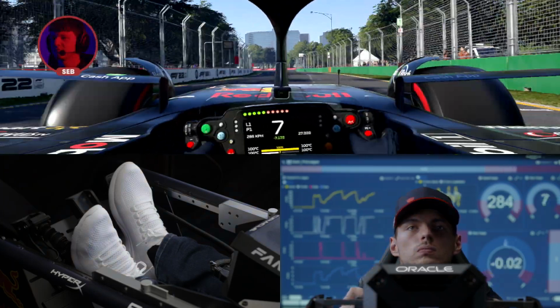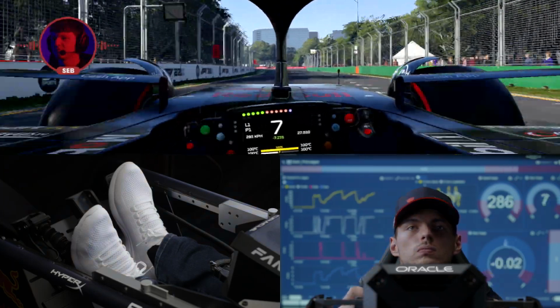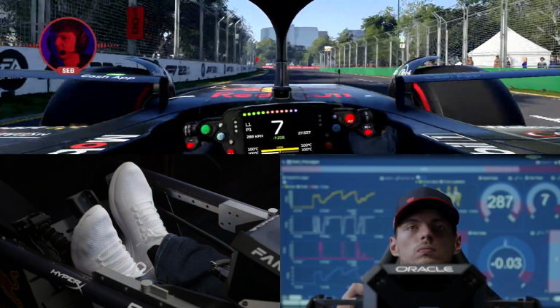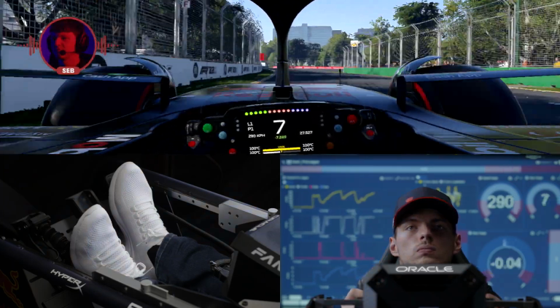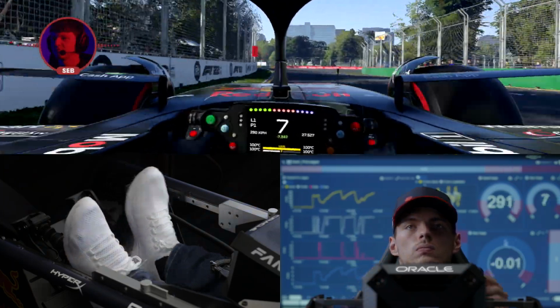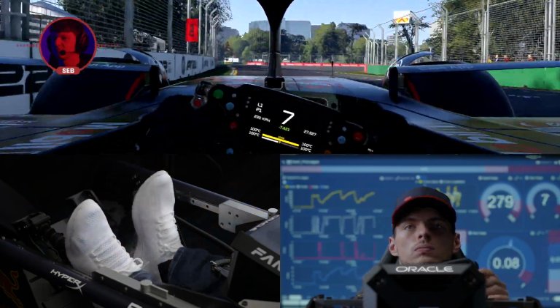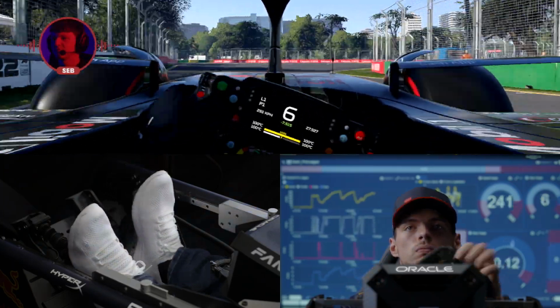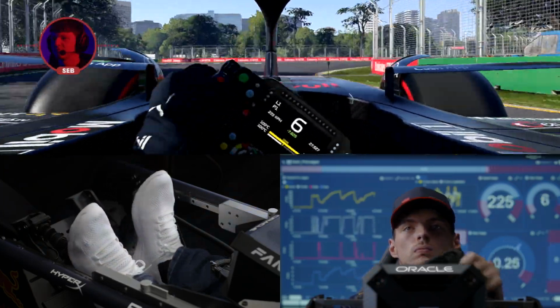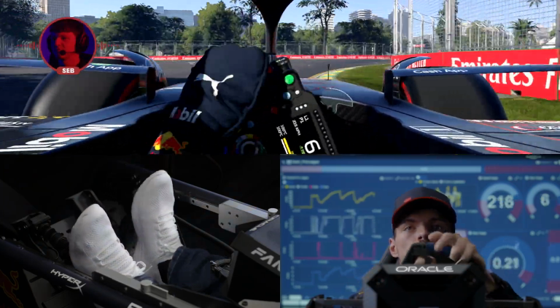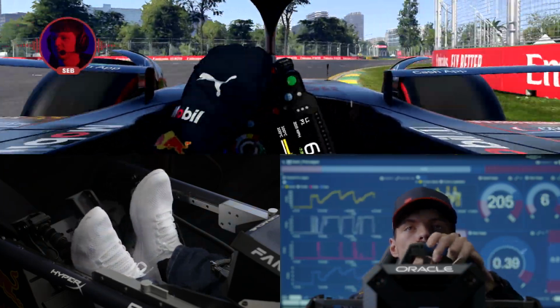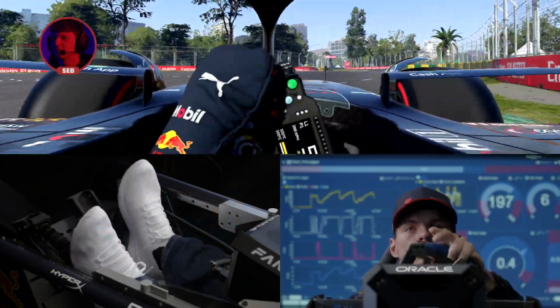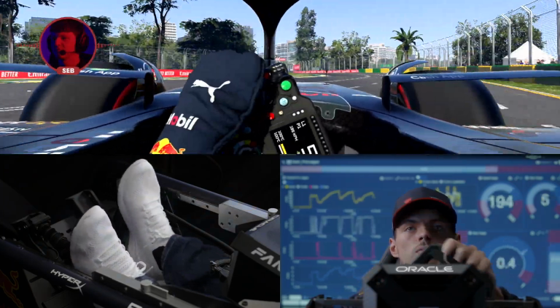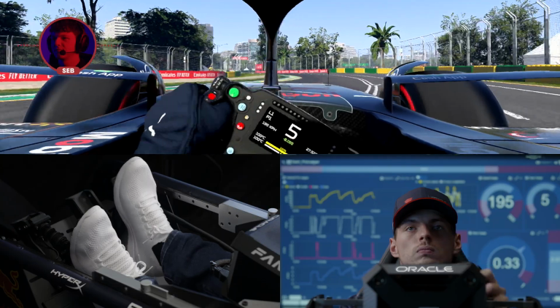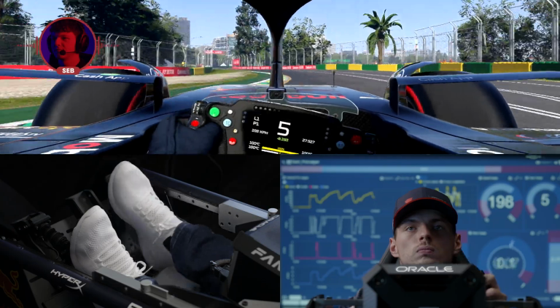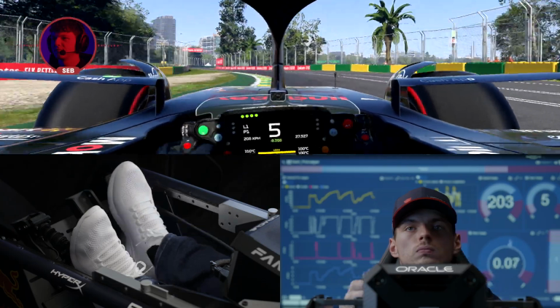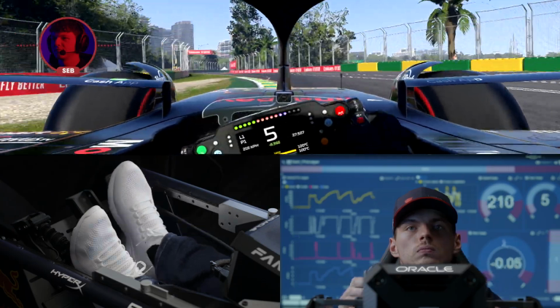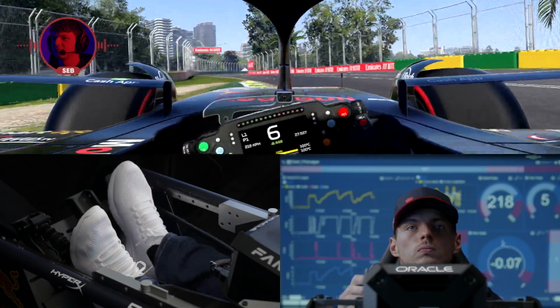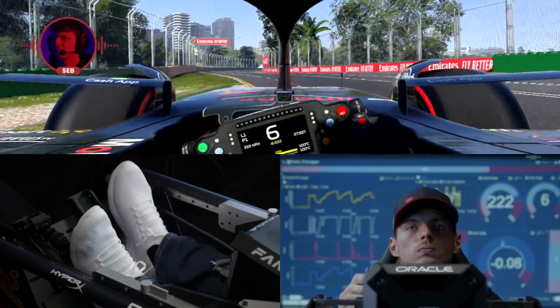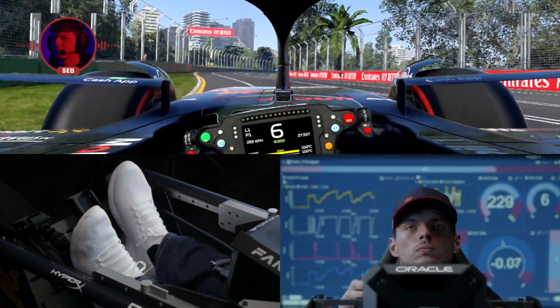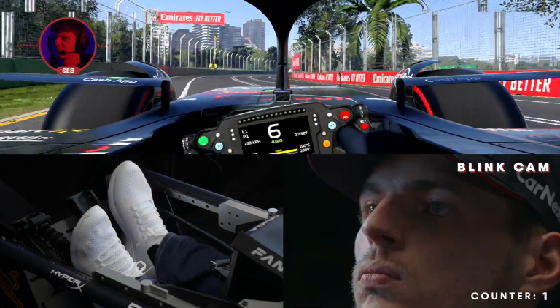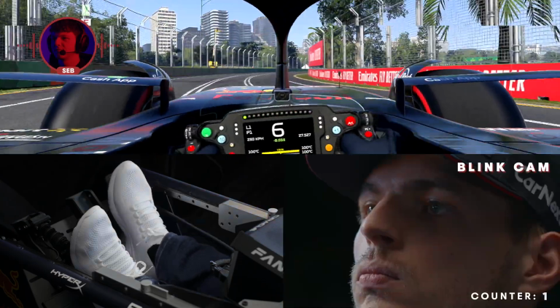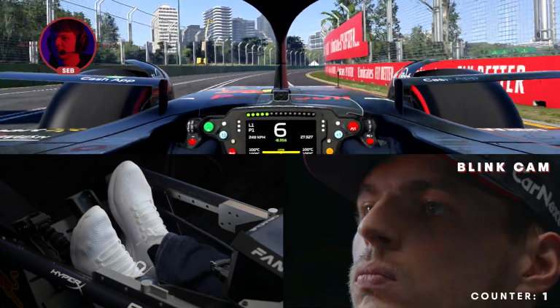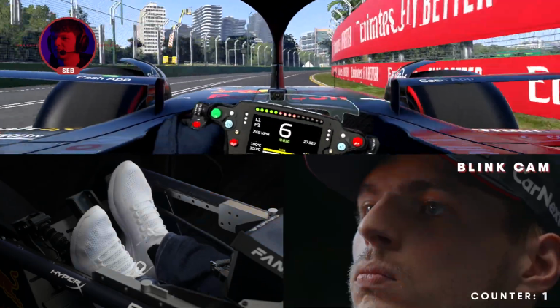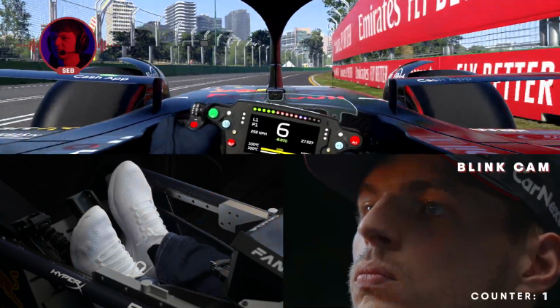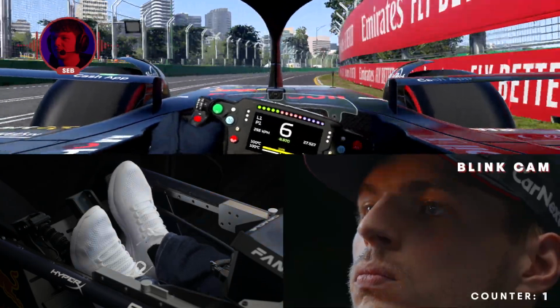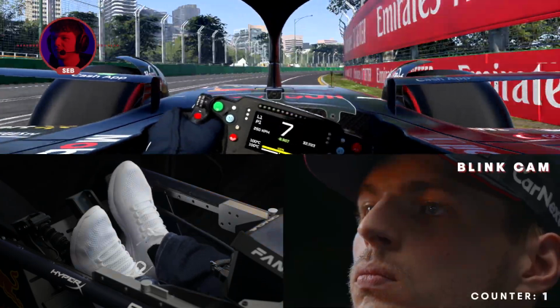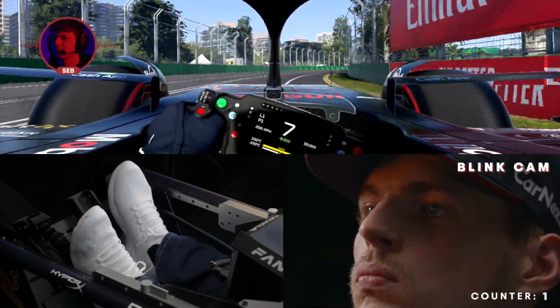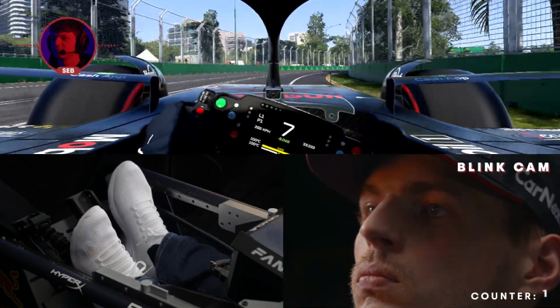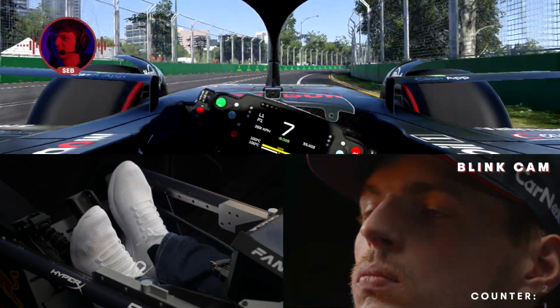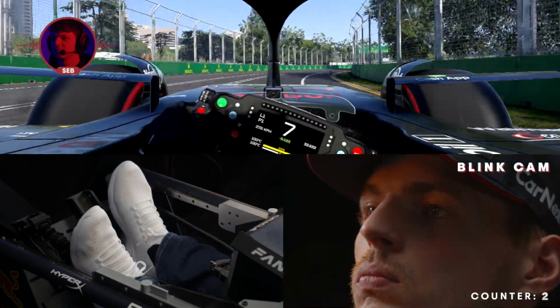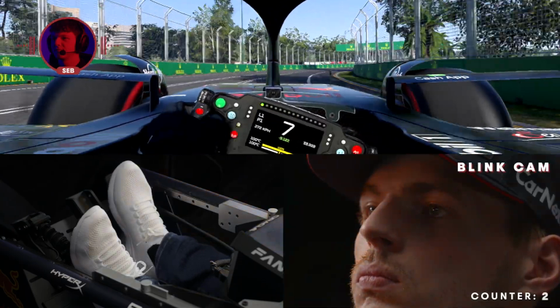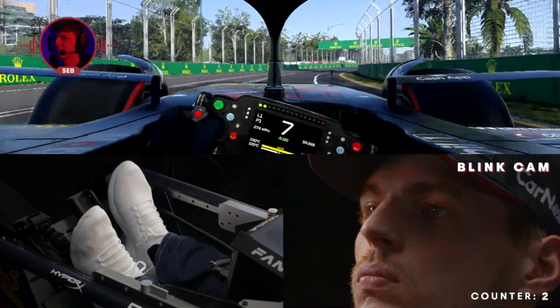Brake as little as possible here, carry as much speed as you can, and then get a good exit. There's a long straight after, so it's important.